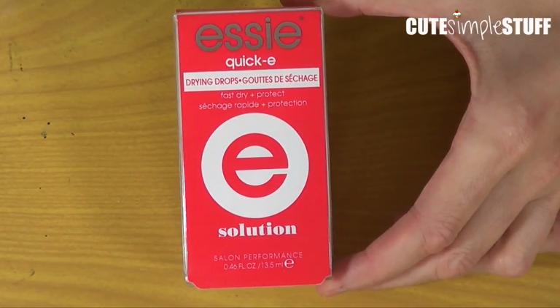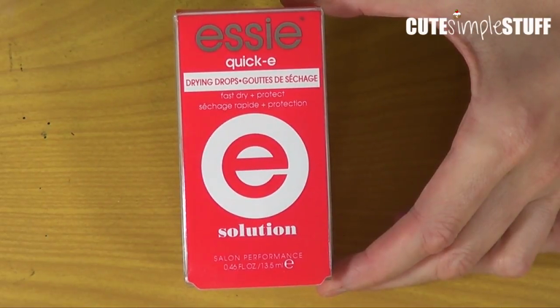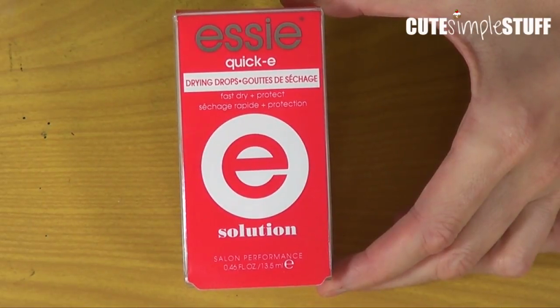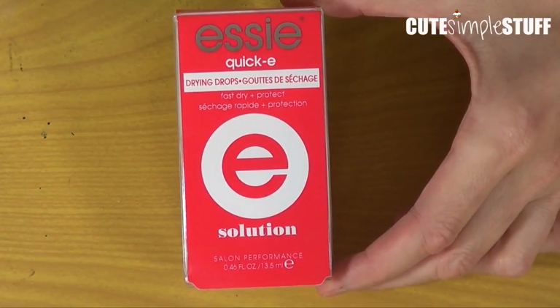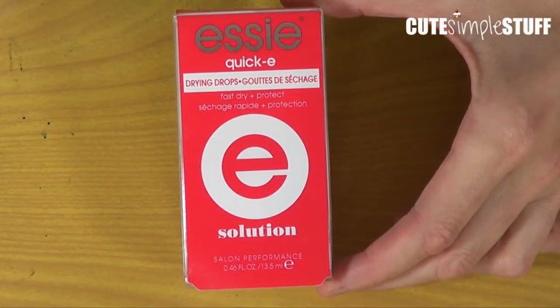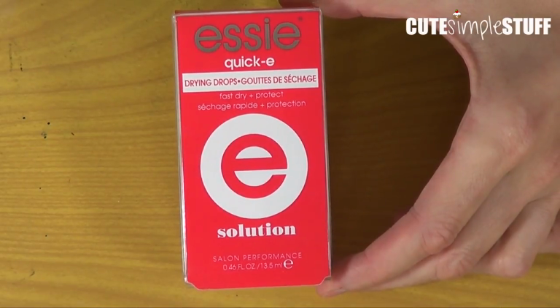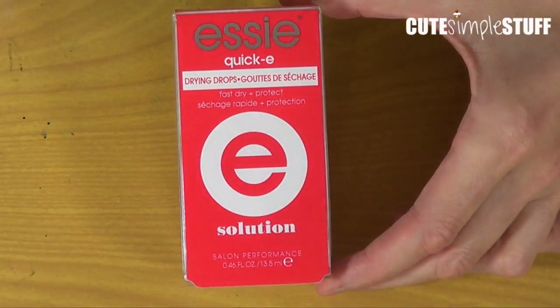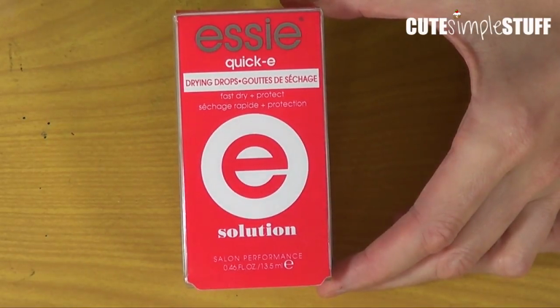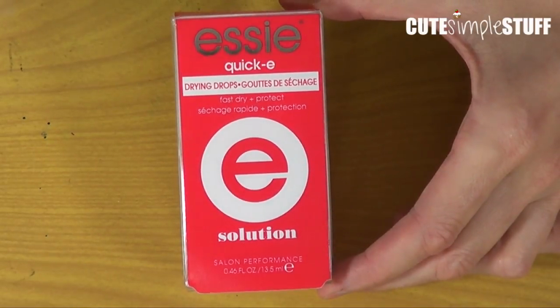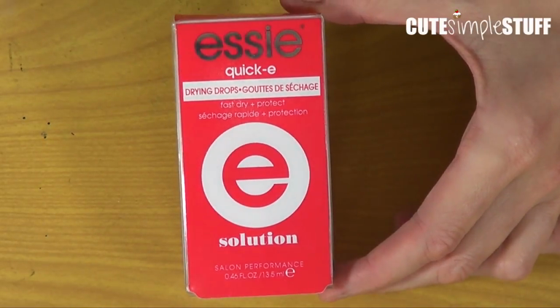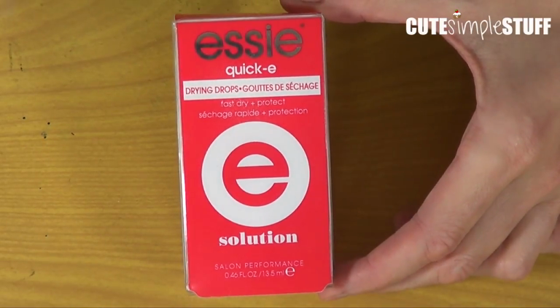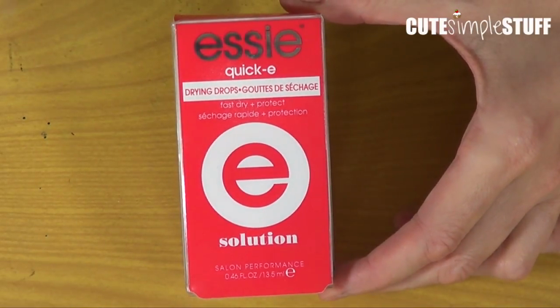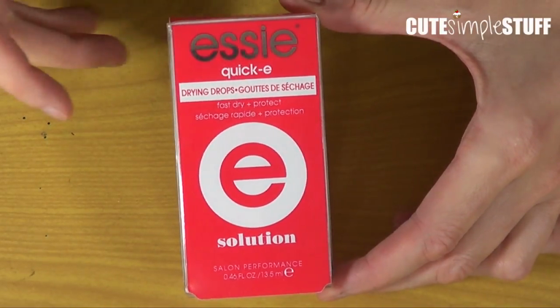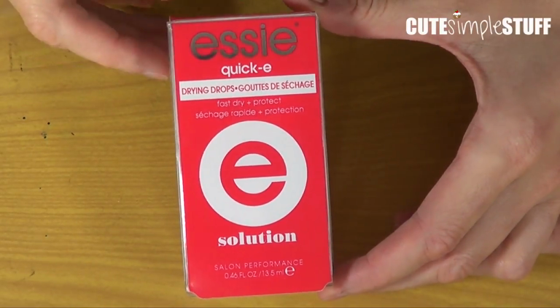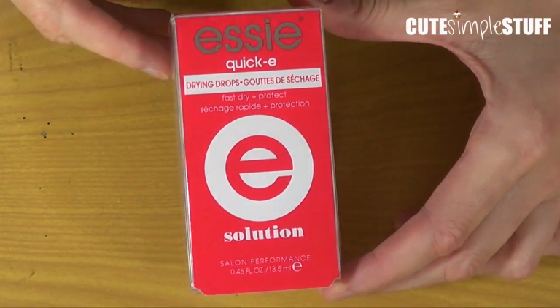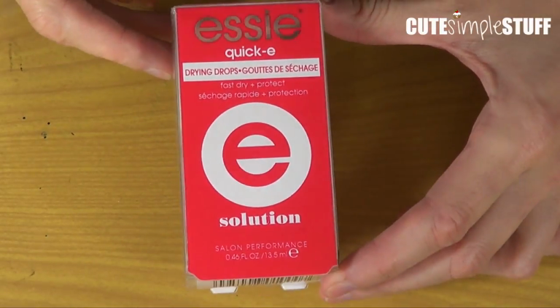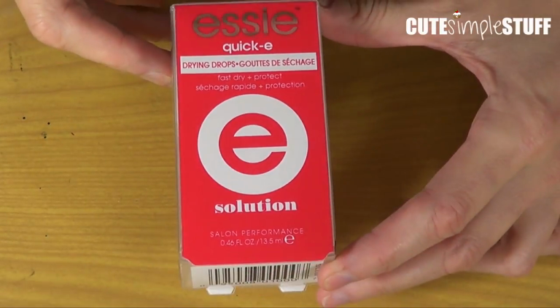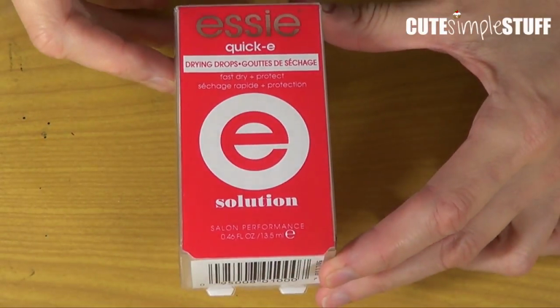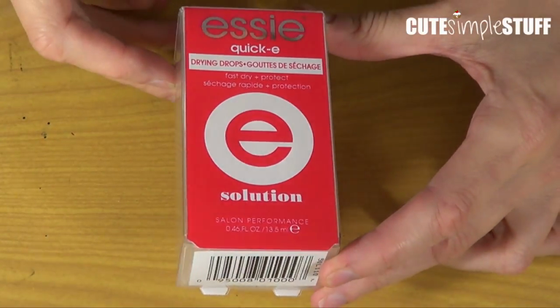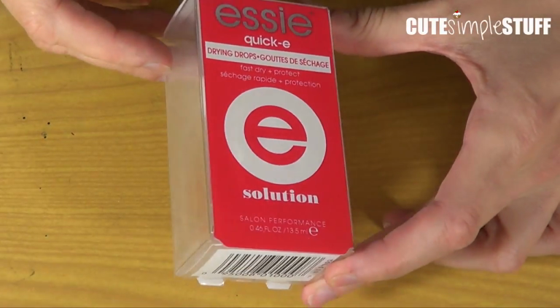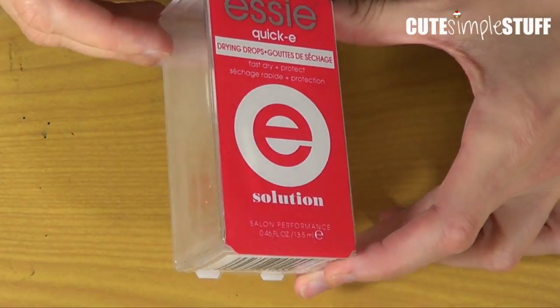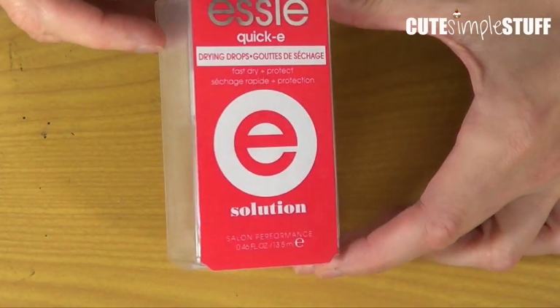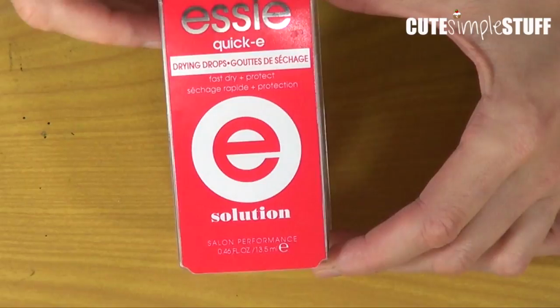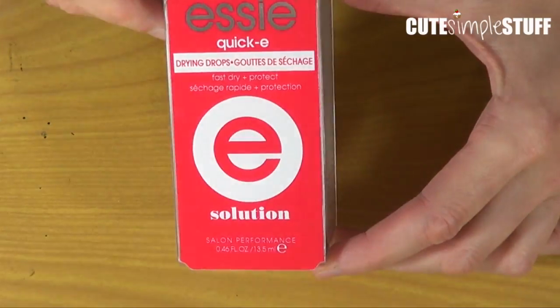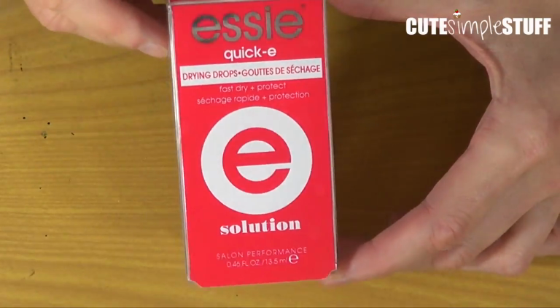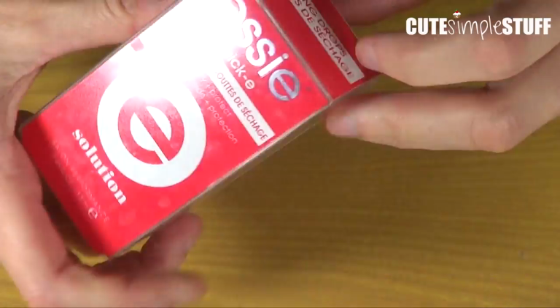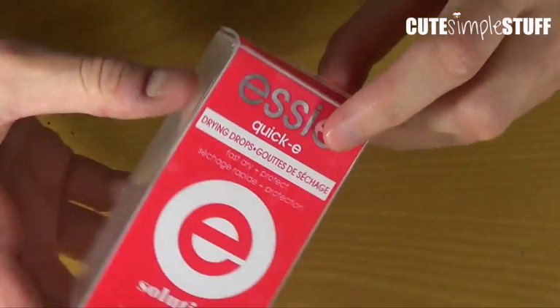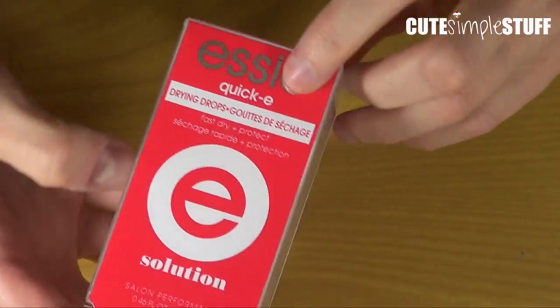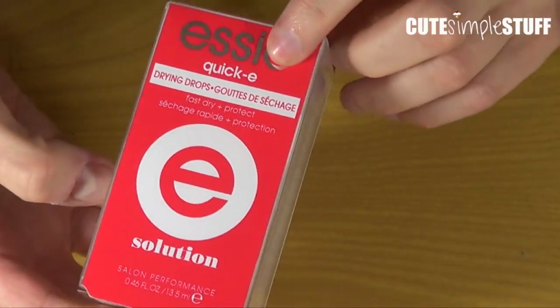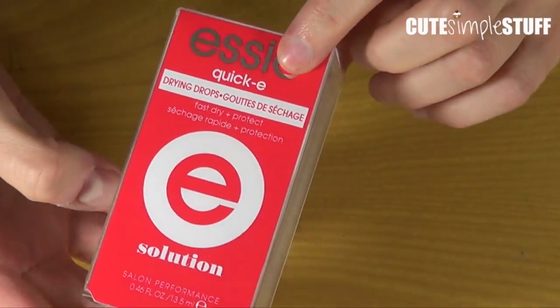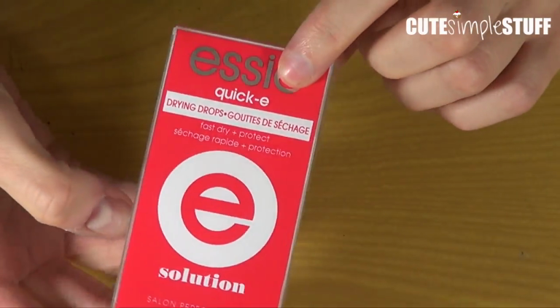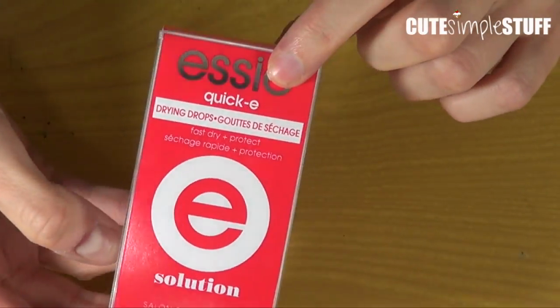It's the ESA solution. It helps you dry your nail polish. It looks like this.